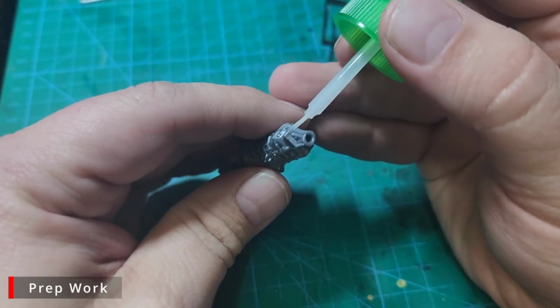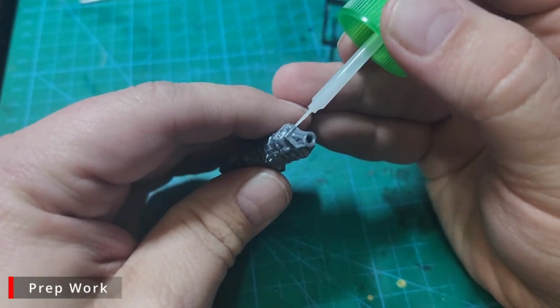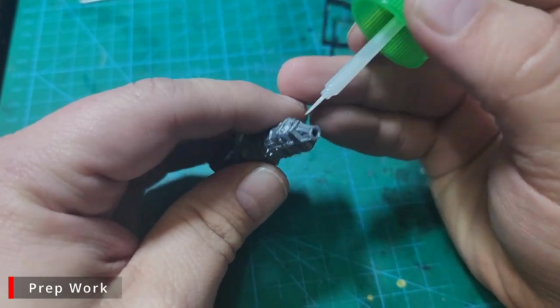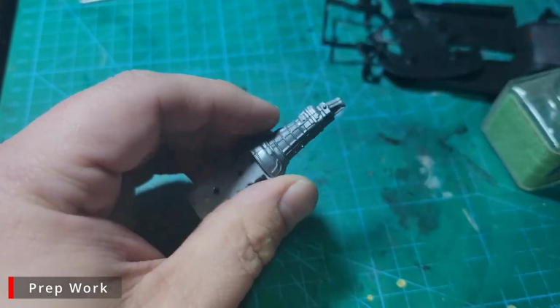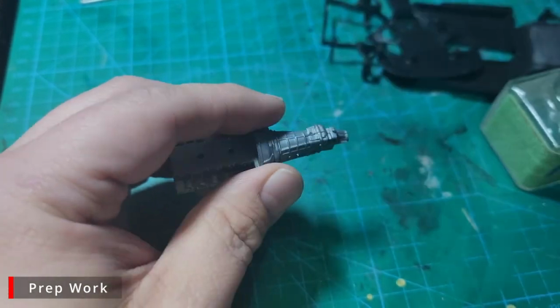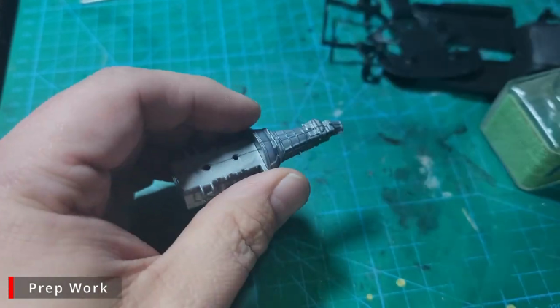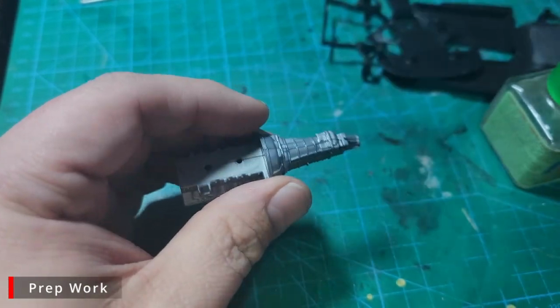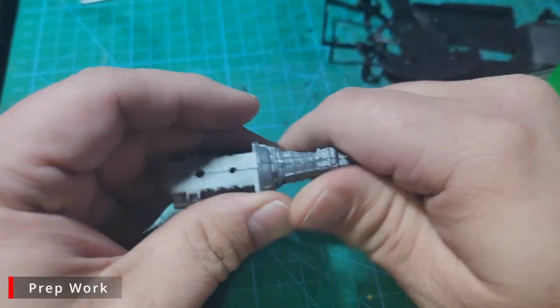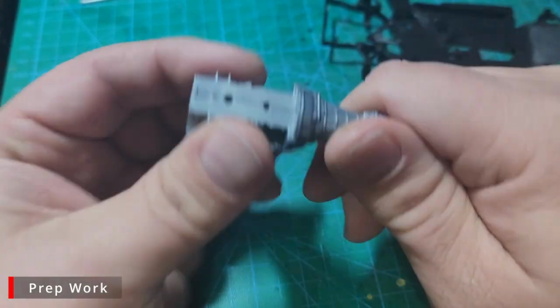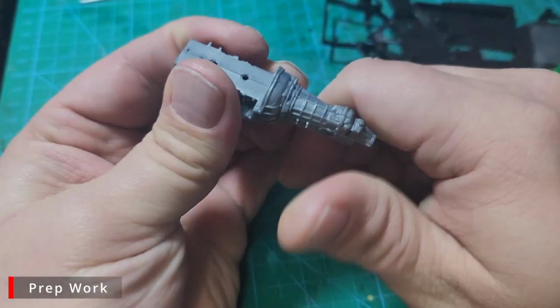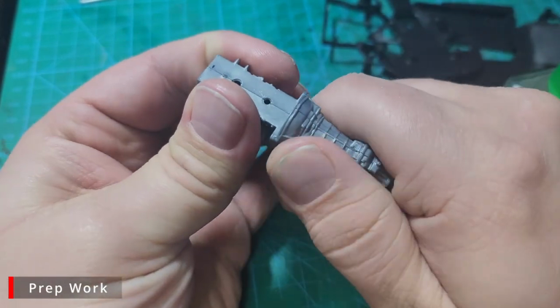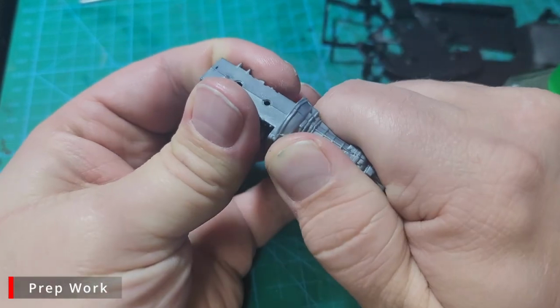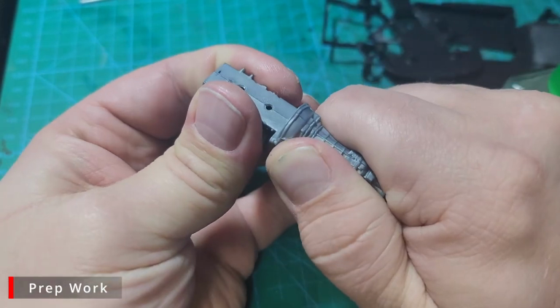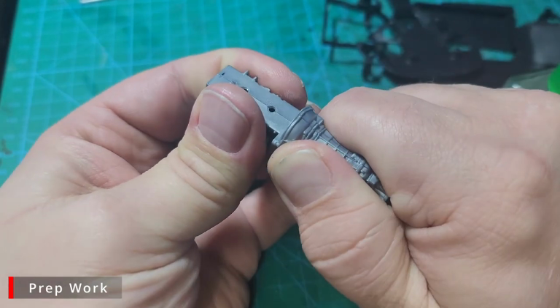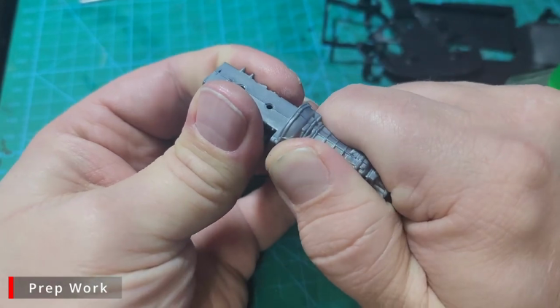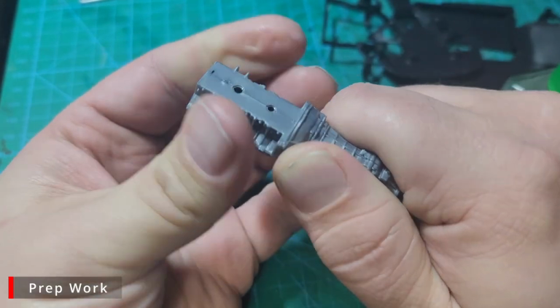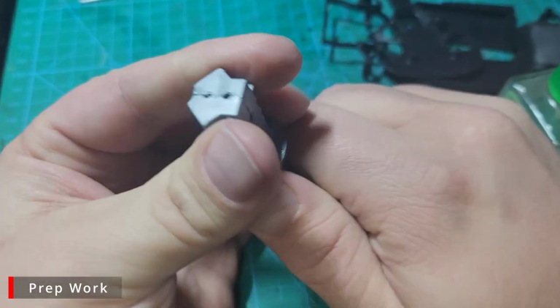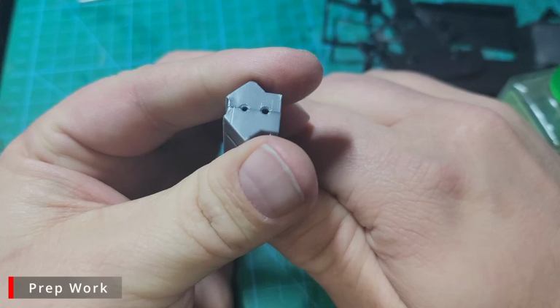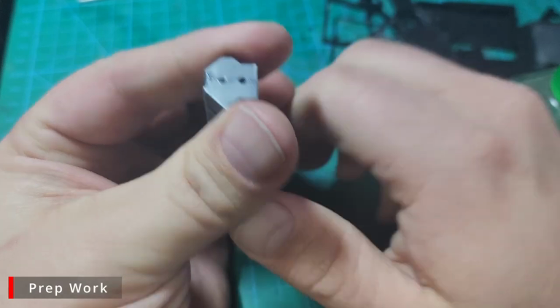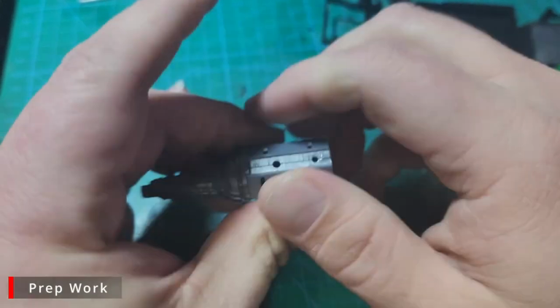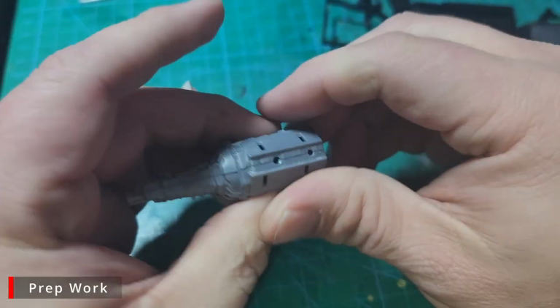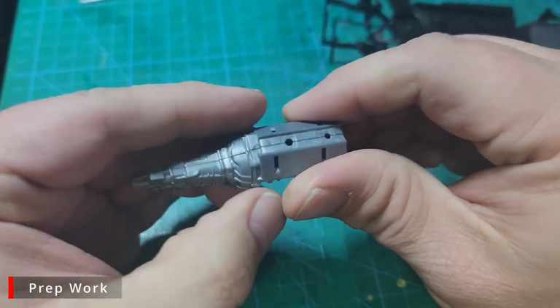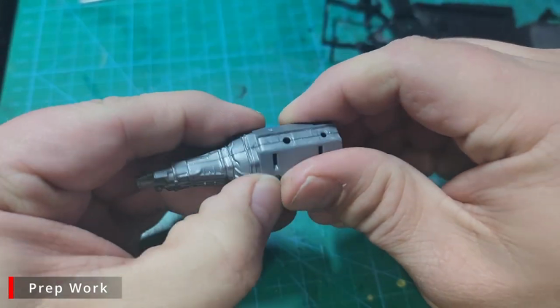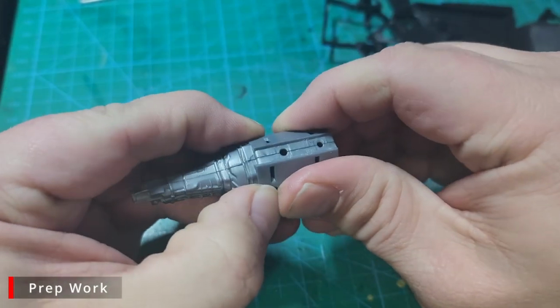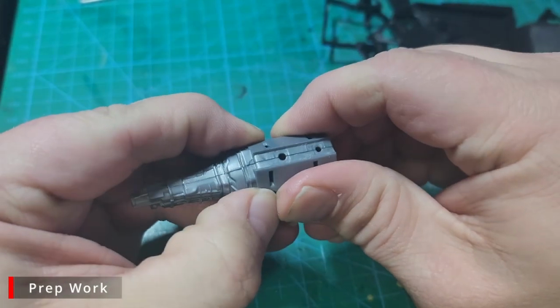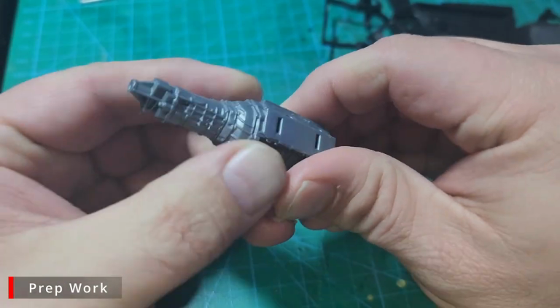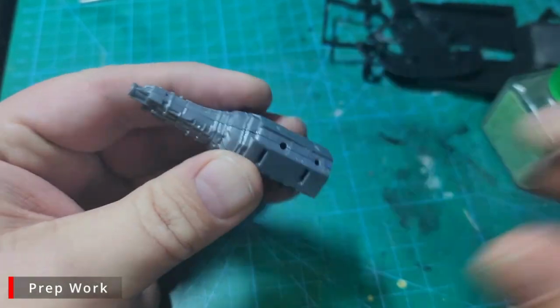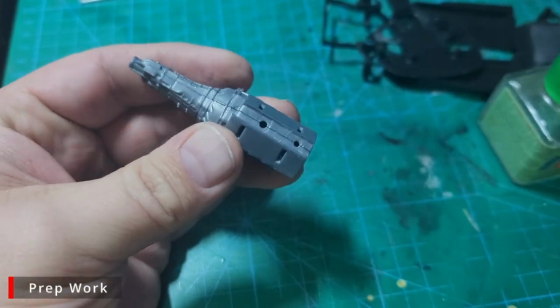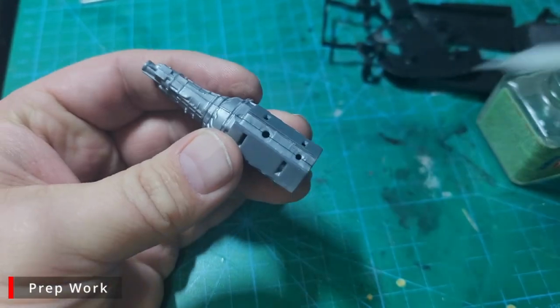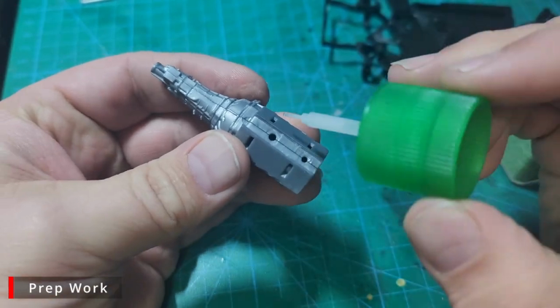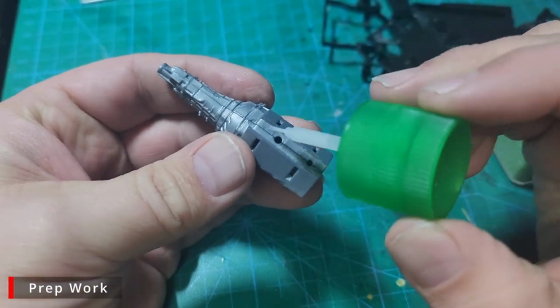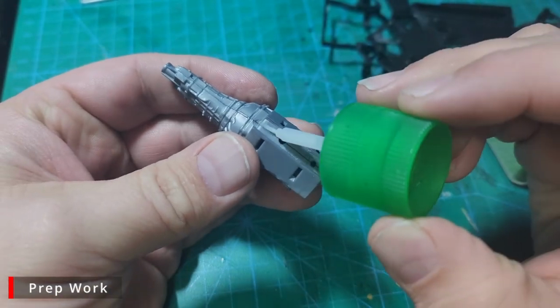I'm also going to go ahead and add some Tamiya Extra Thin to some of the outside seams as well, just to make sure we get glue in all the seams.